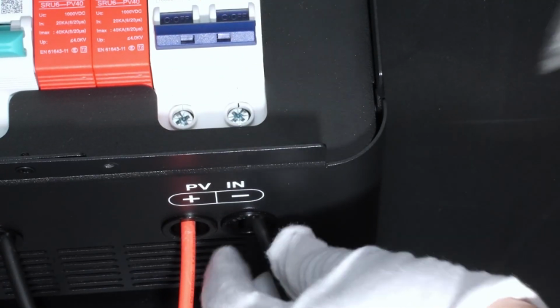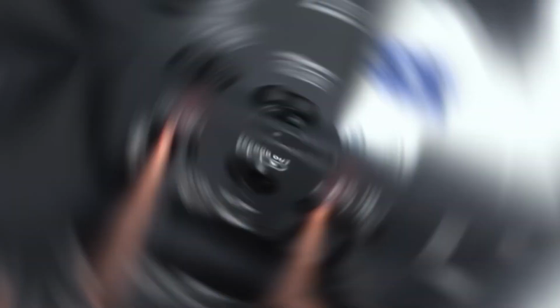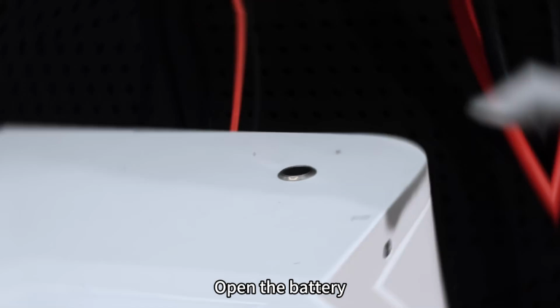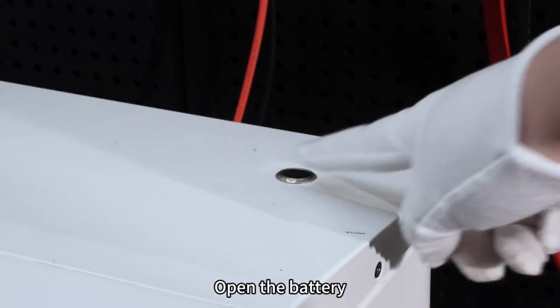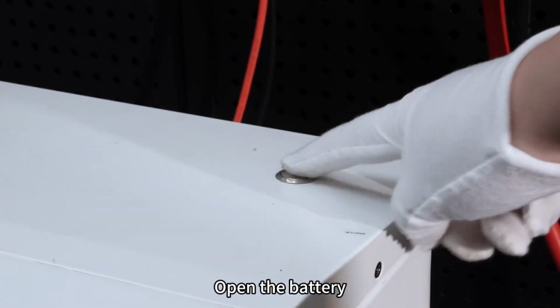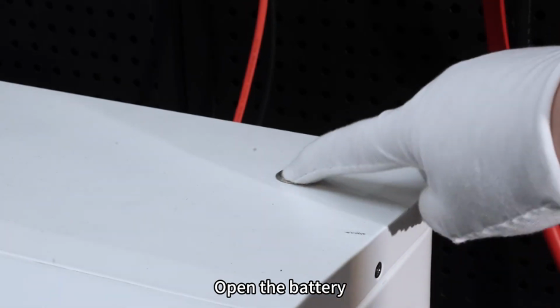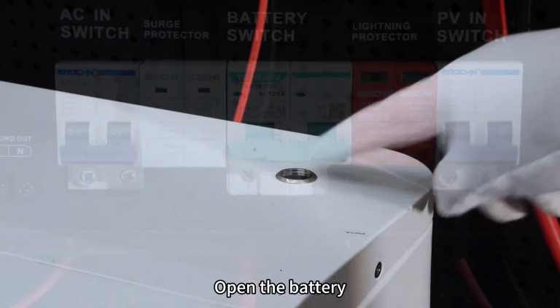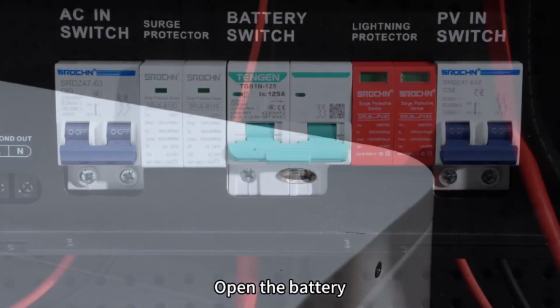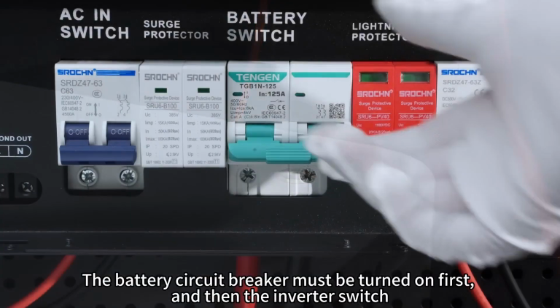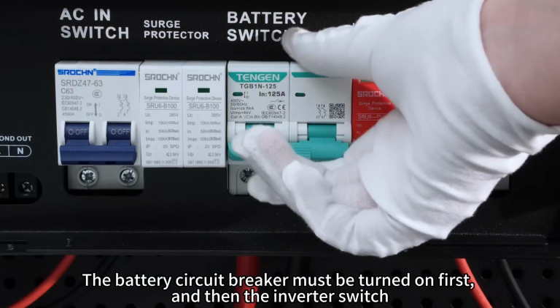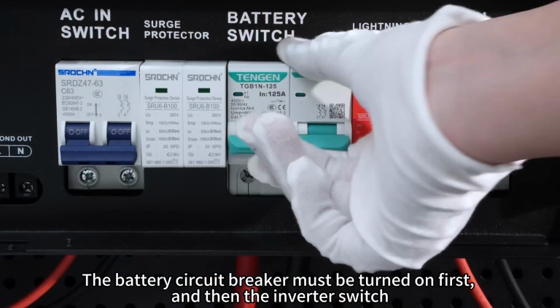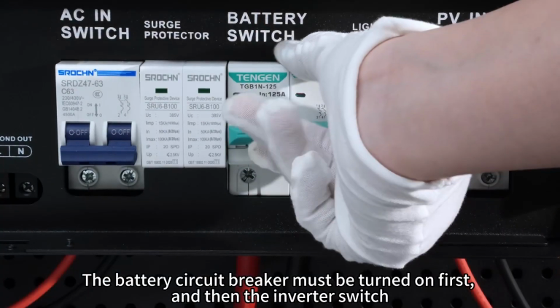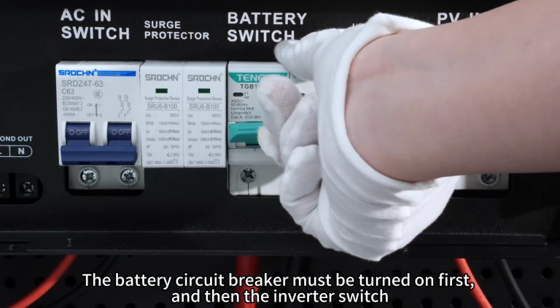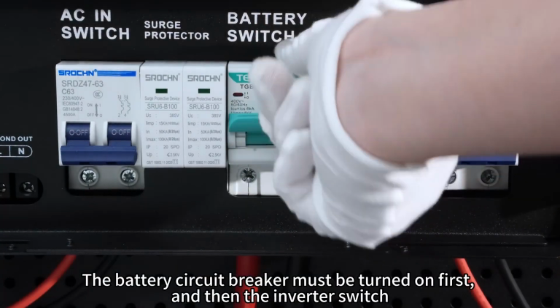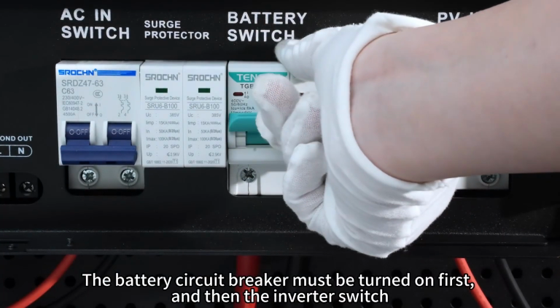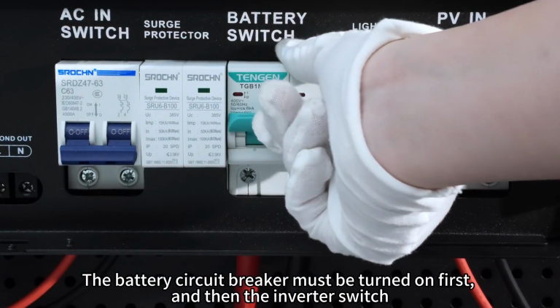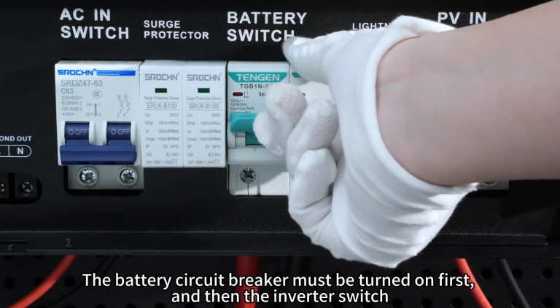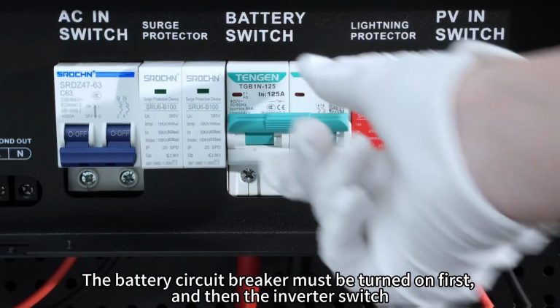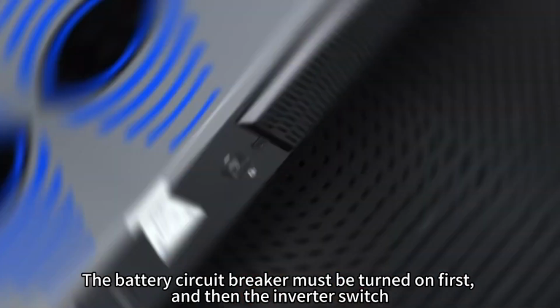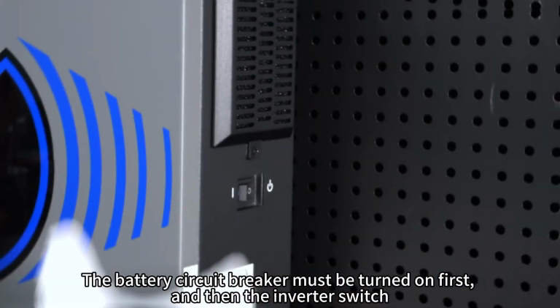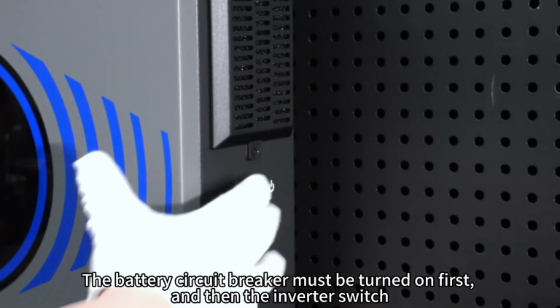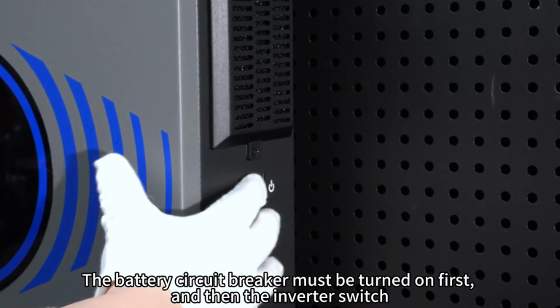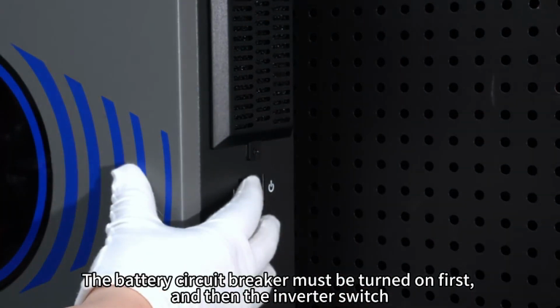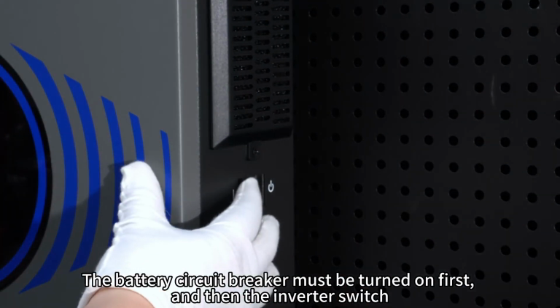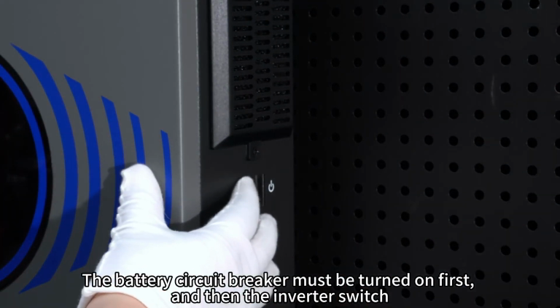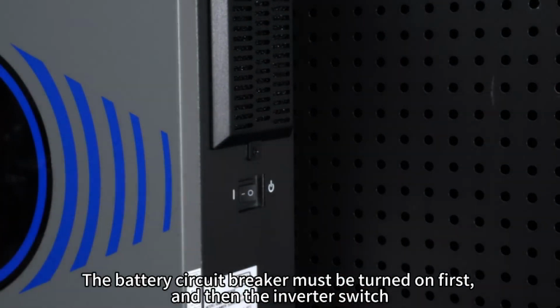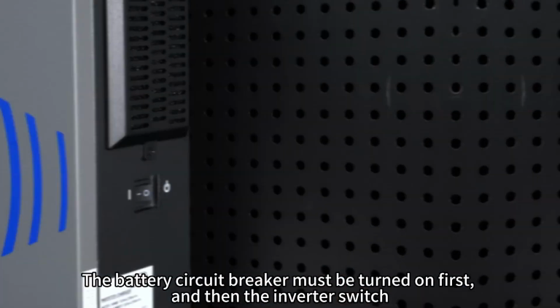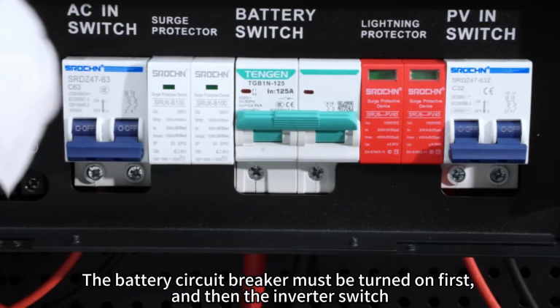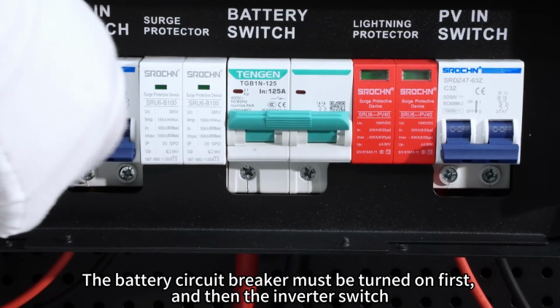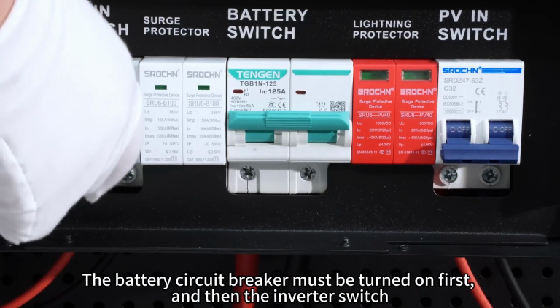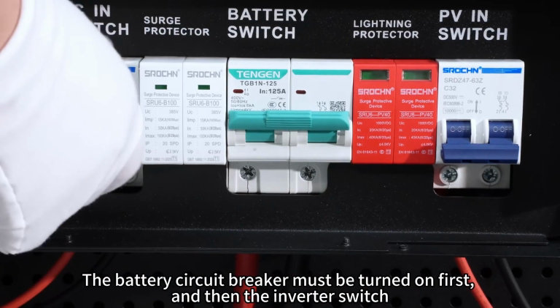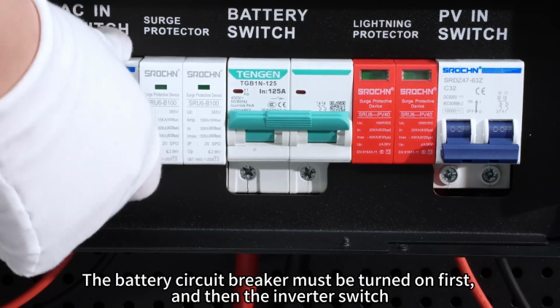Open the battery. The battery circuit breaker must be turned on first, and then the inverter switch.